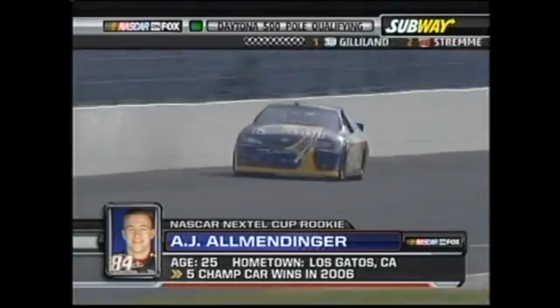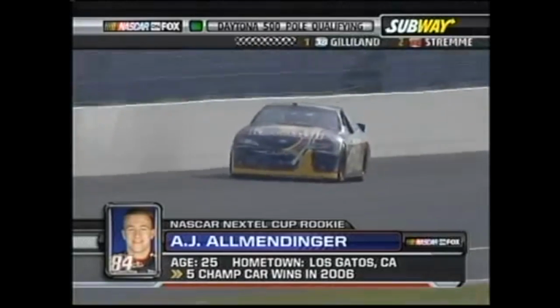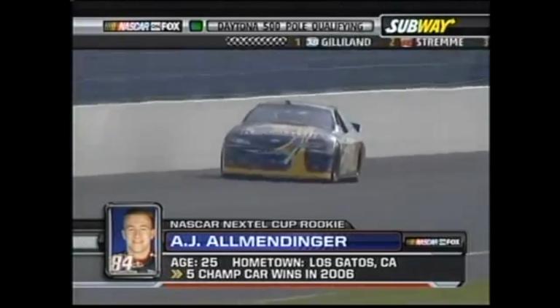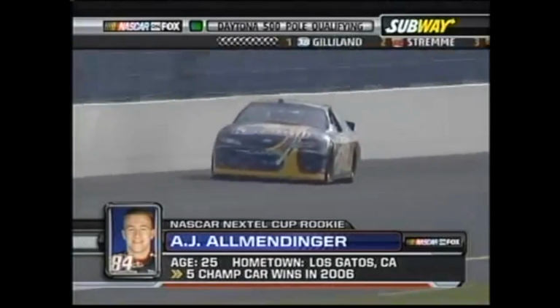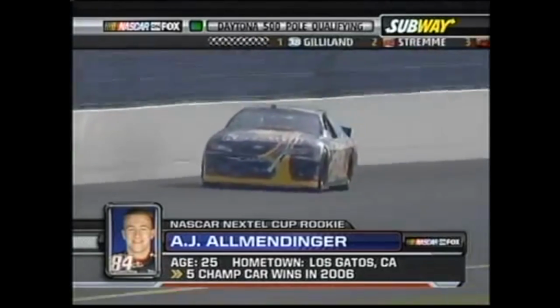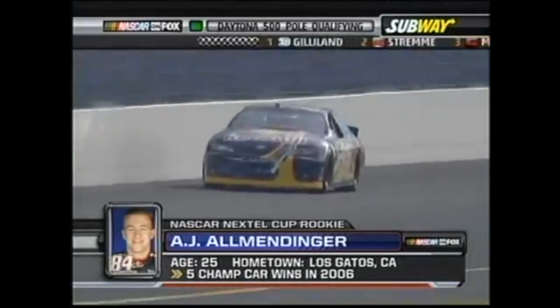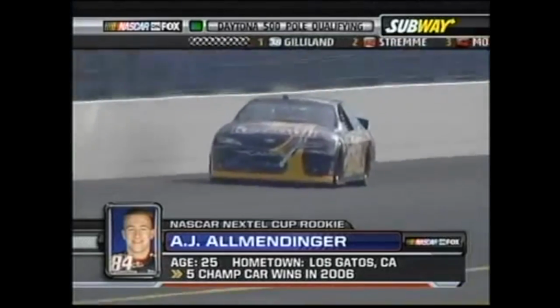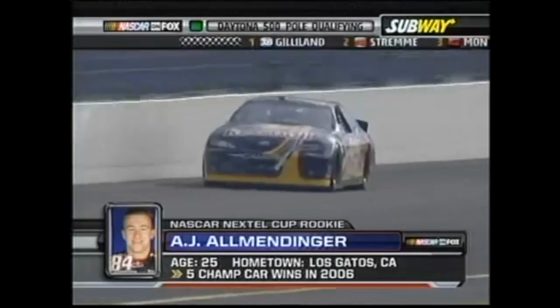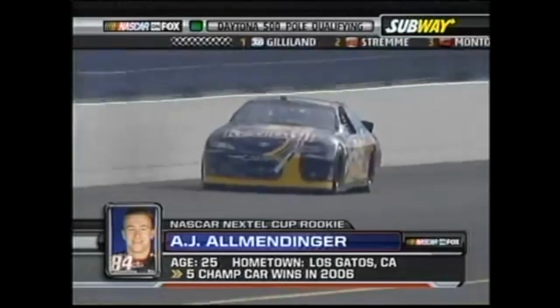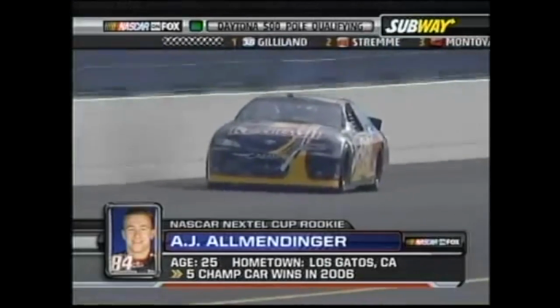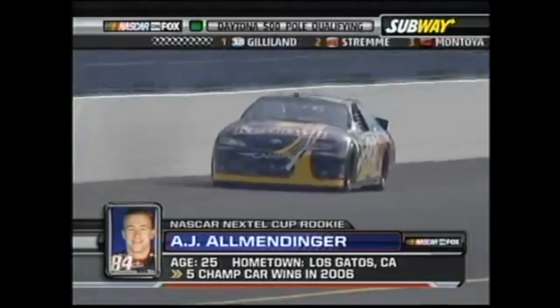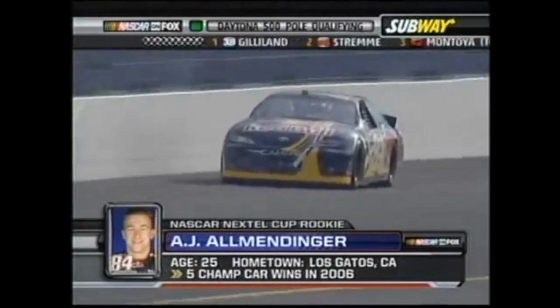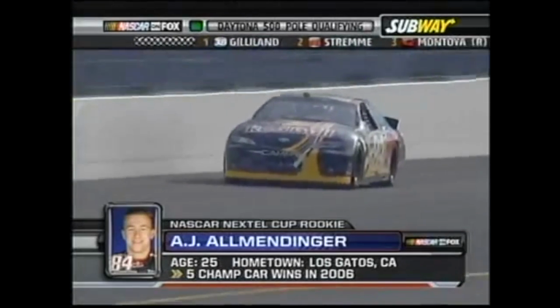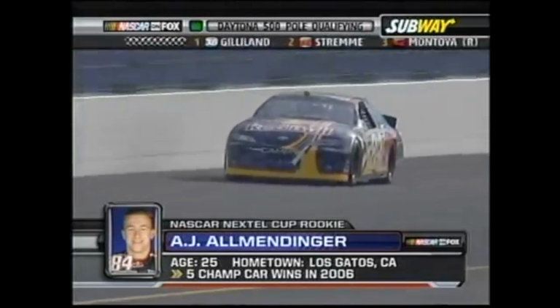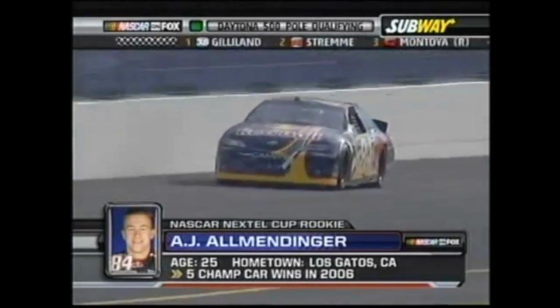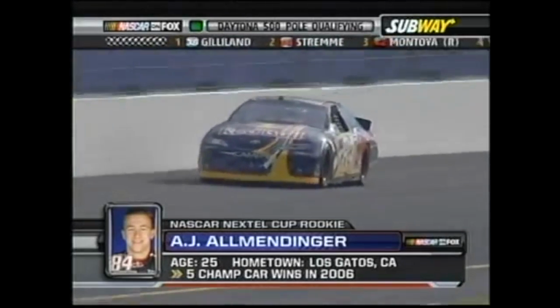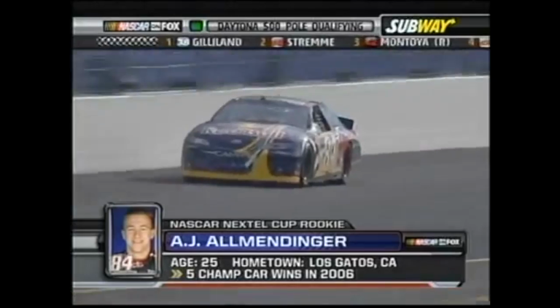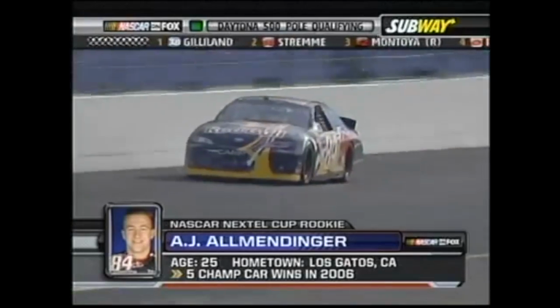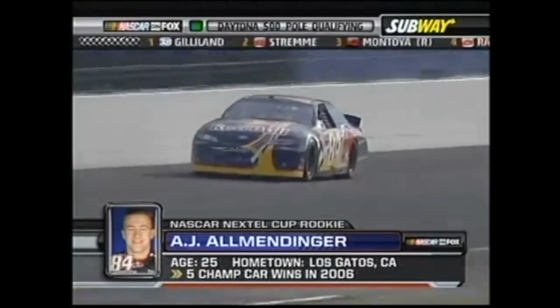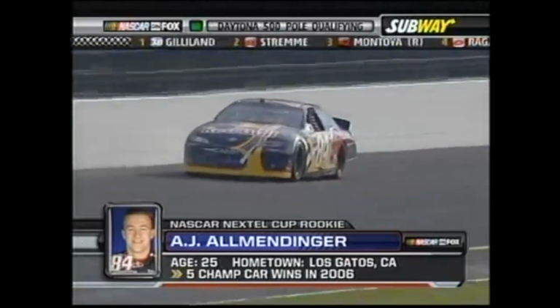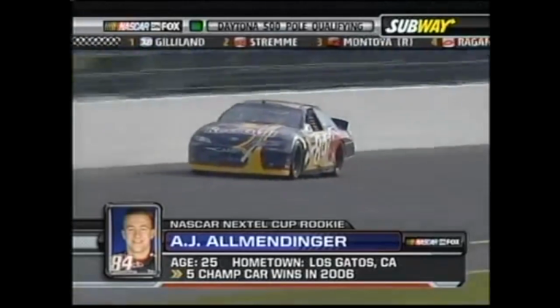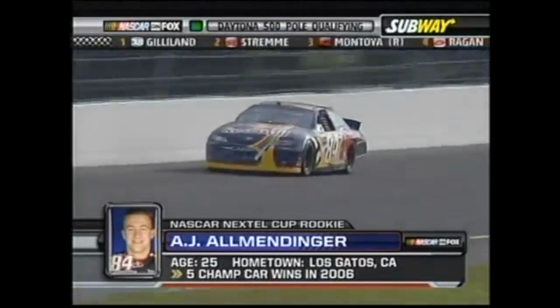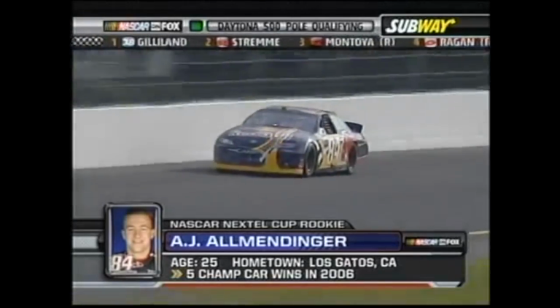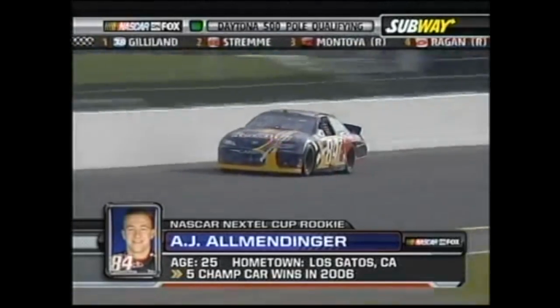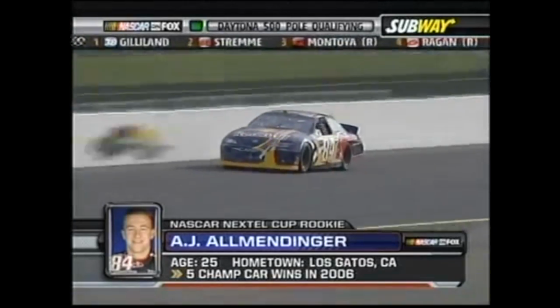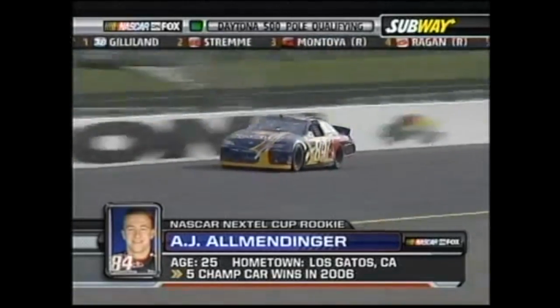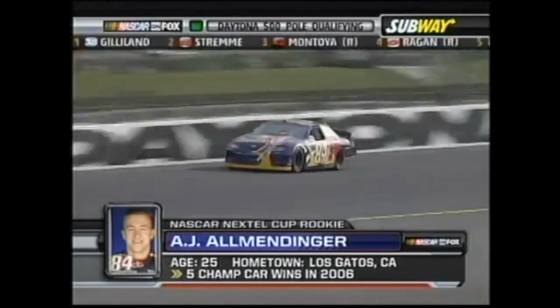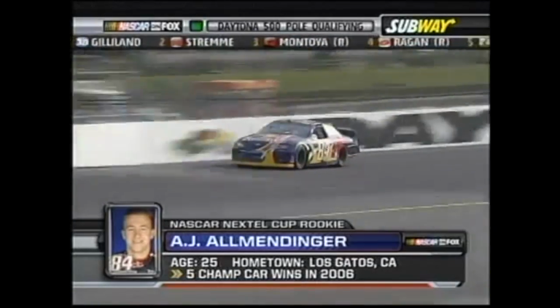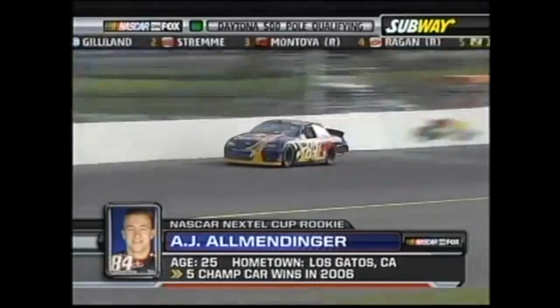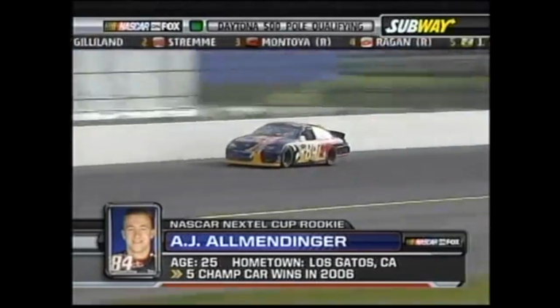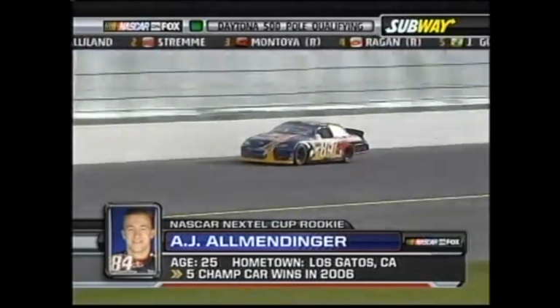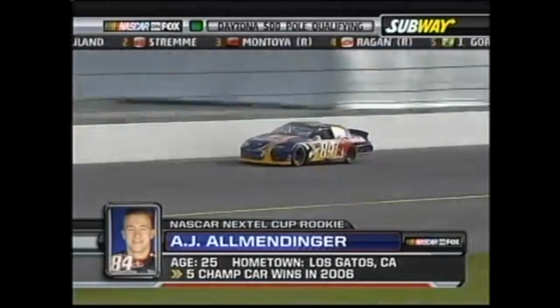But making his Cup debut in the Daytona 500 for a brand new team with a brand new manufacturer is going to be a tall order.